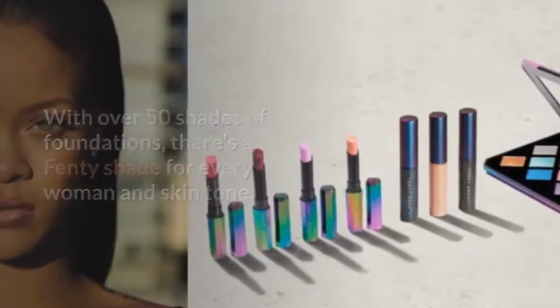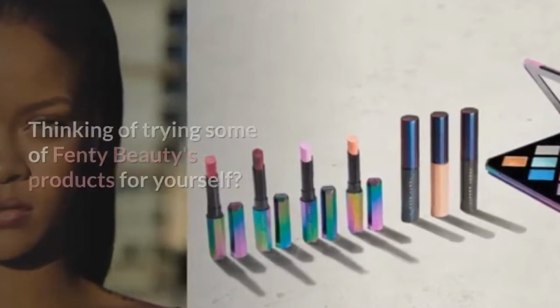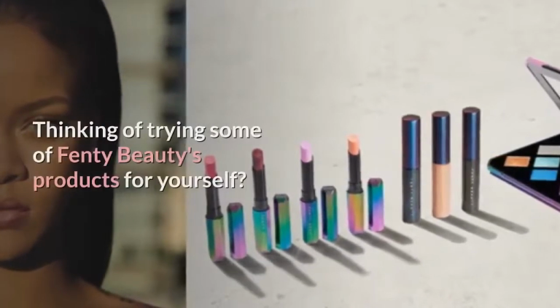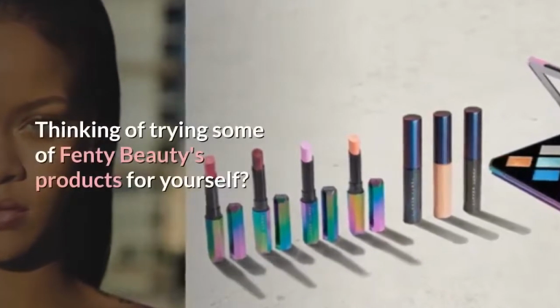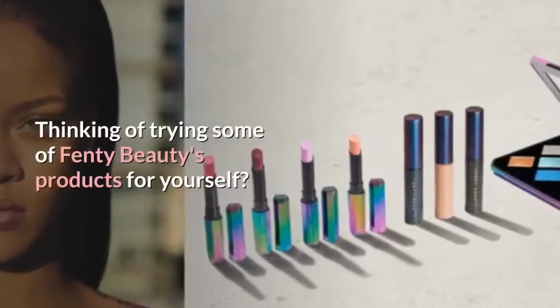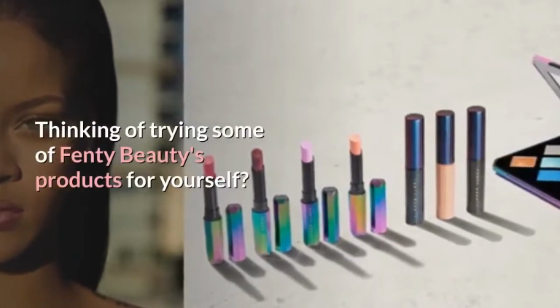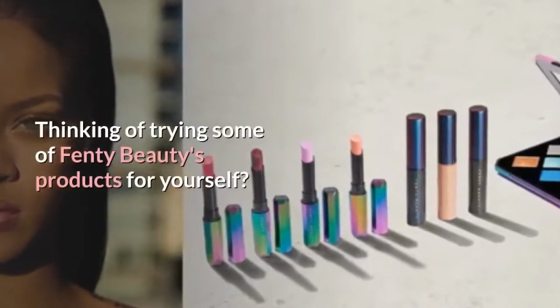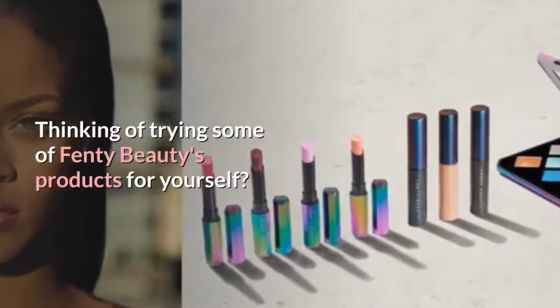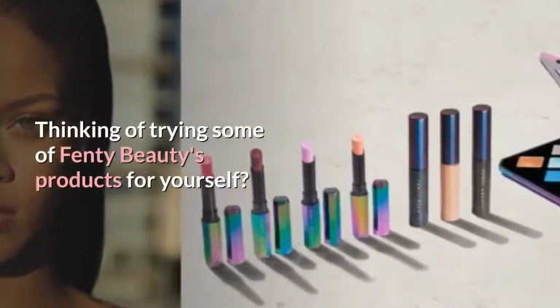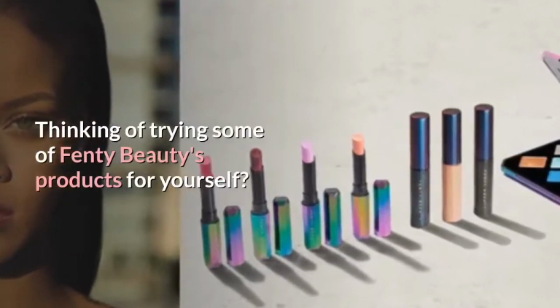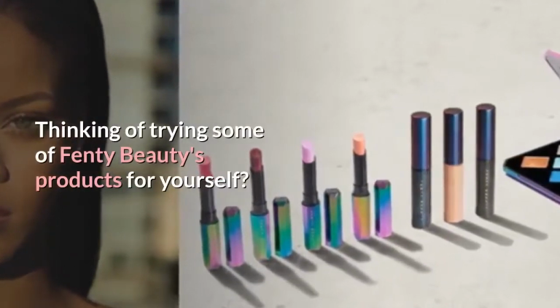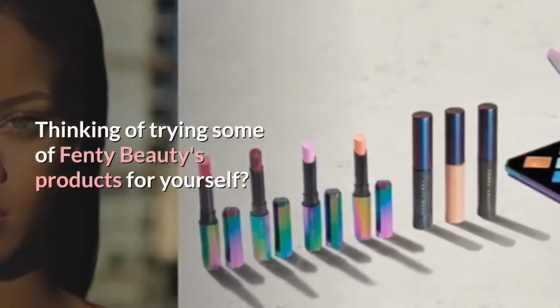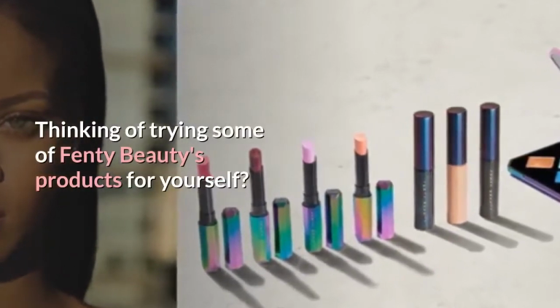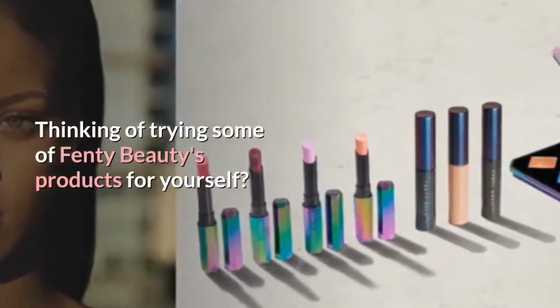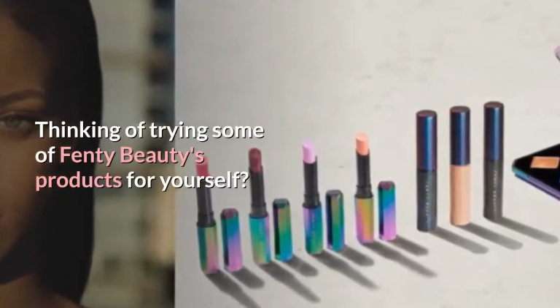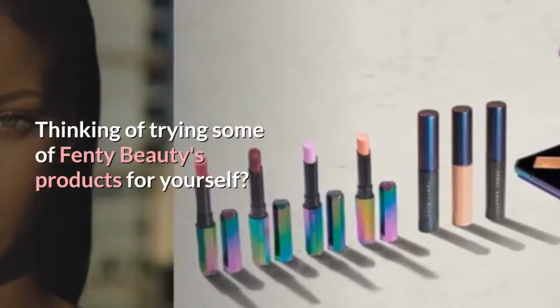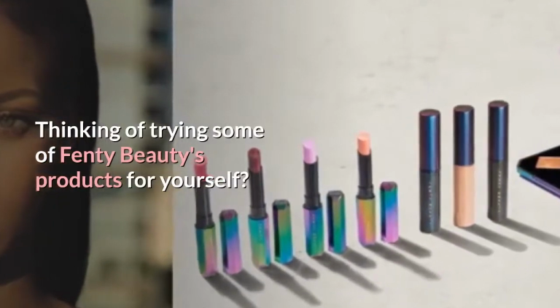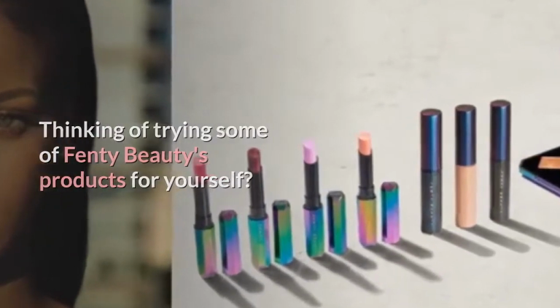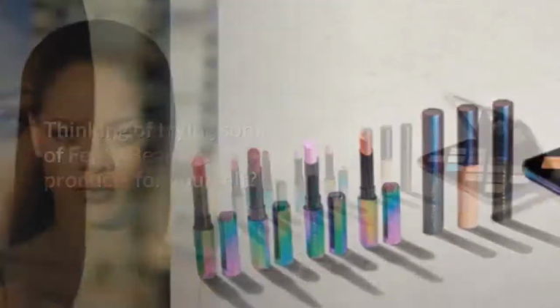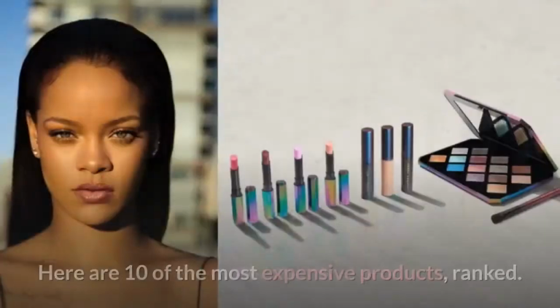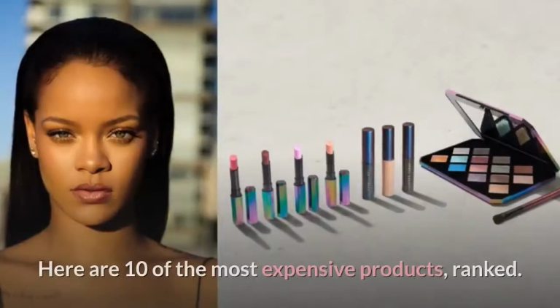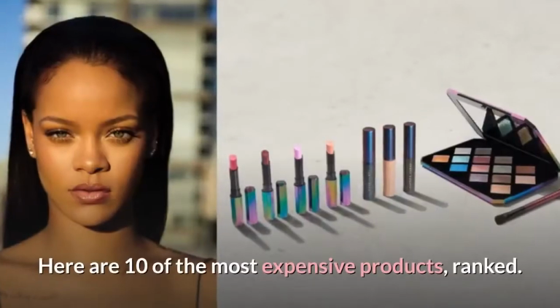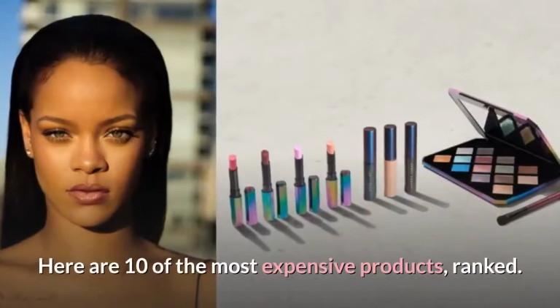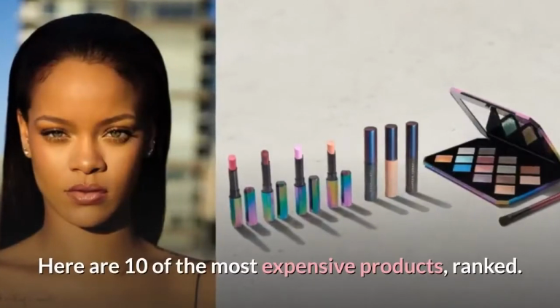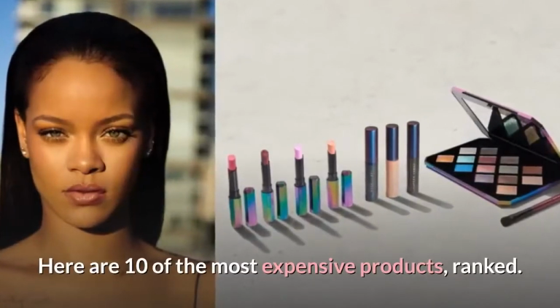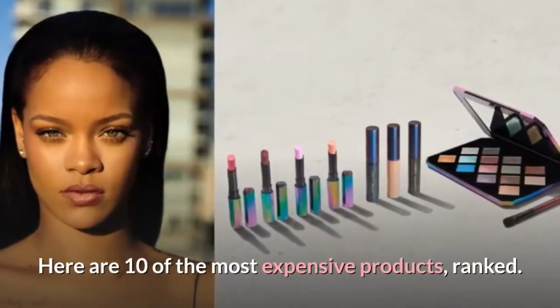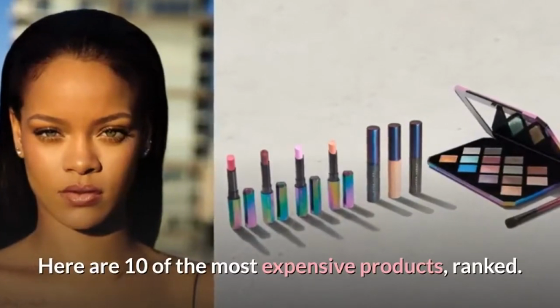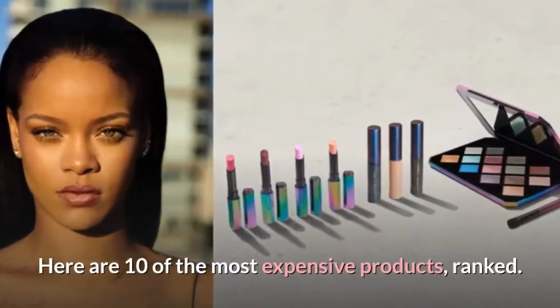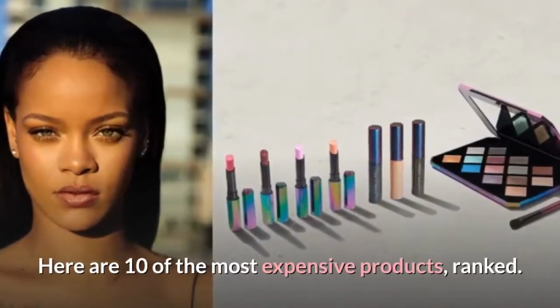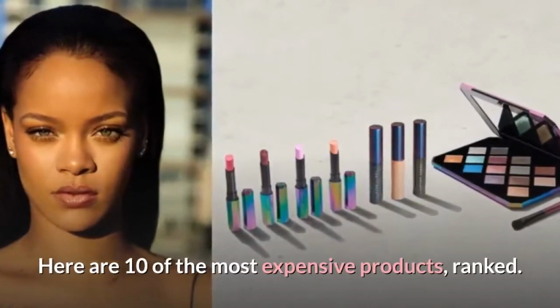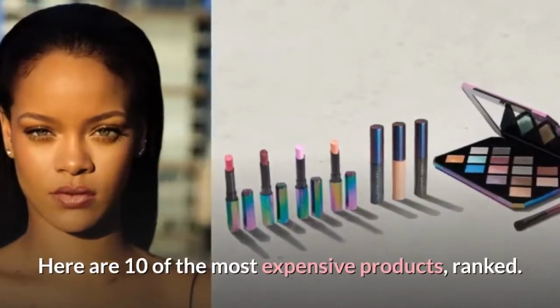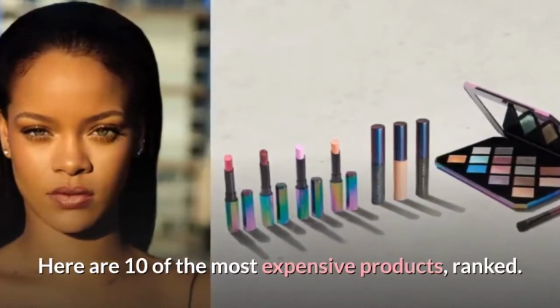Thinking of trying some of Fenty Beauty's products for yourself? Here are 10 of the most expensive products, ranked.